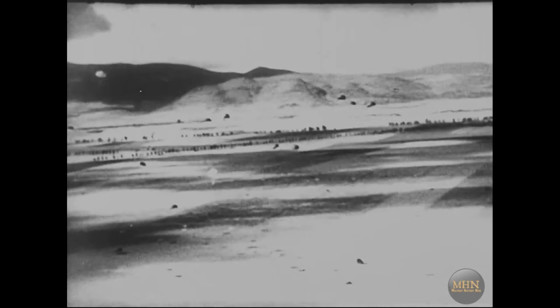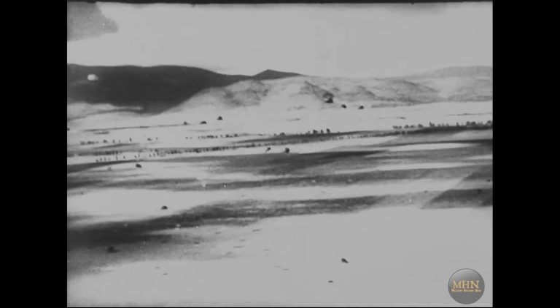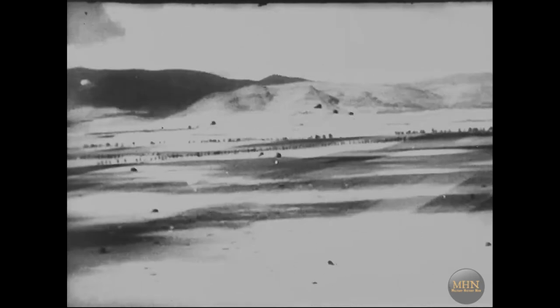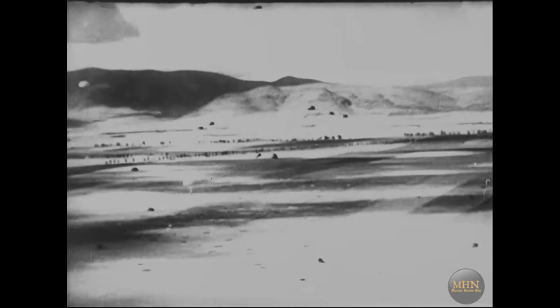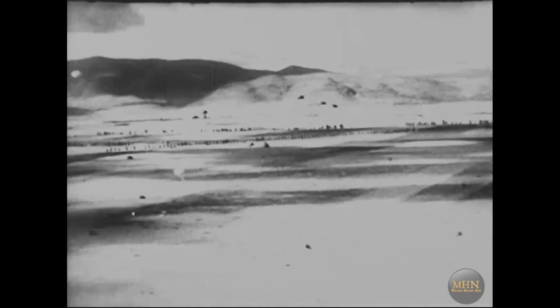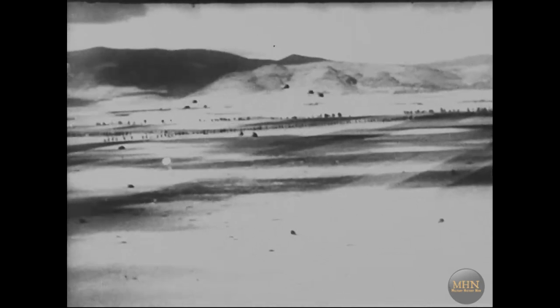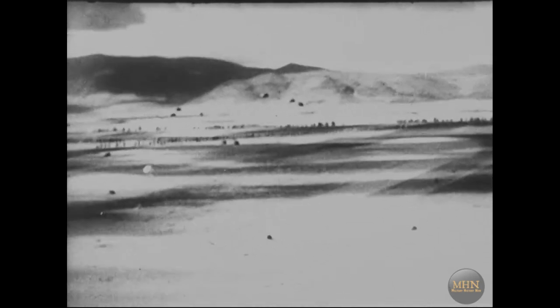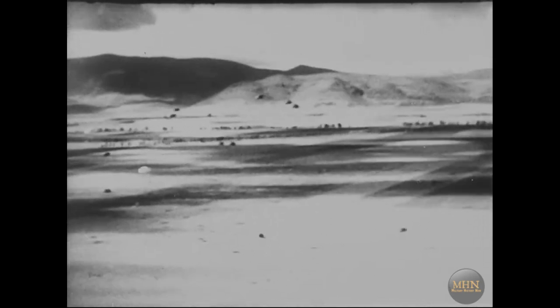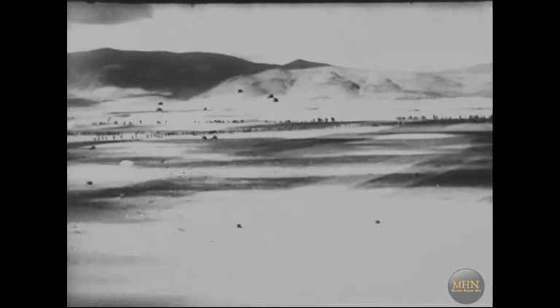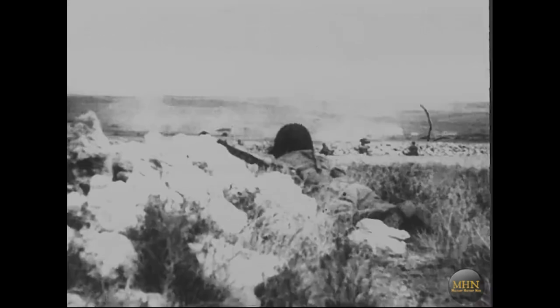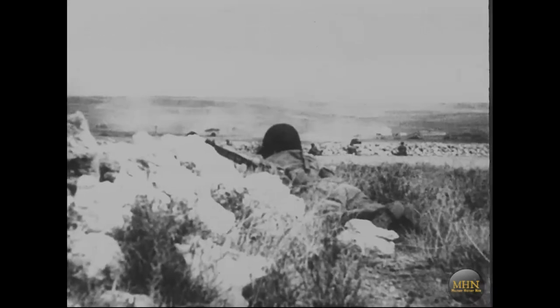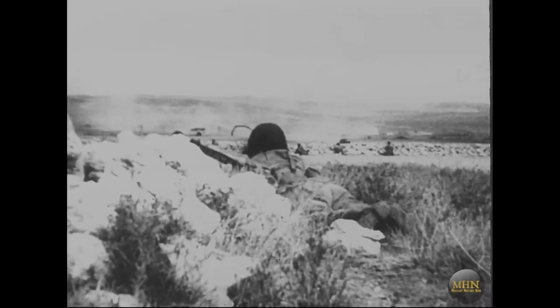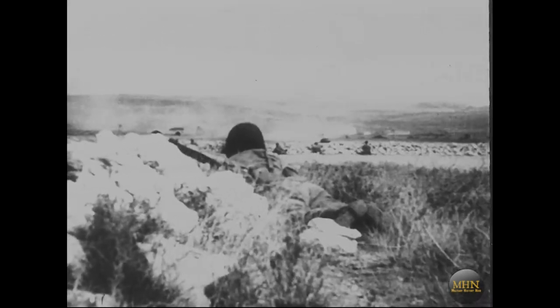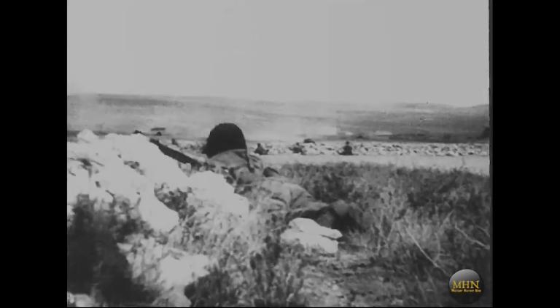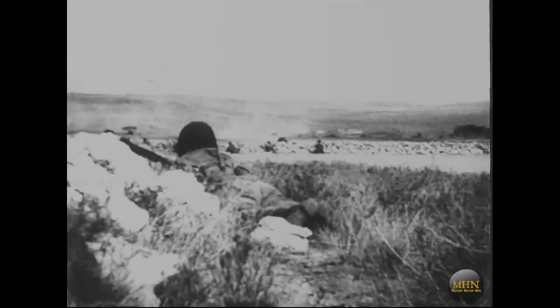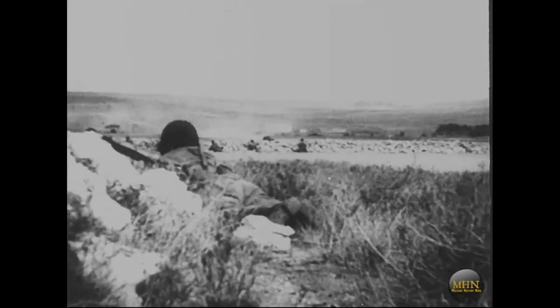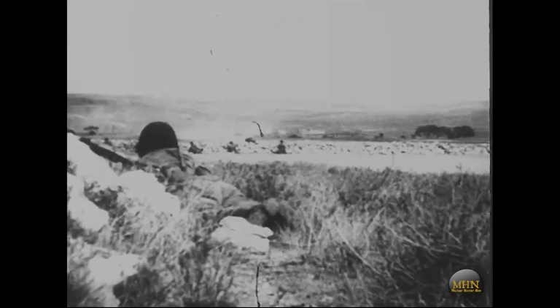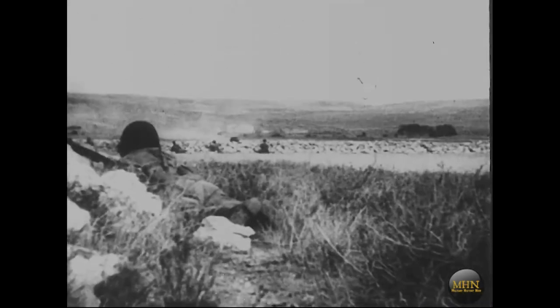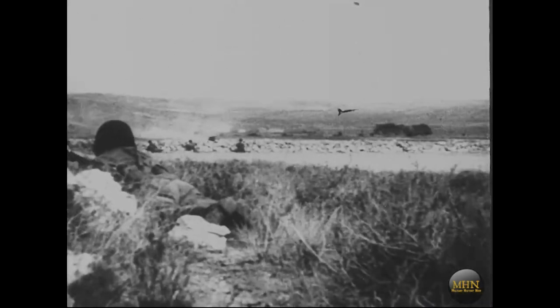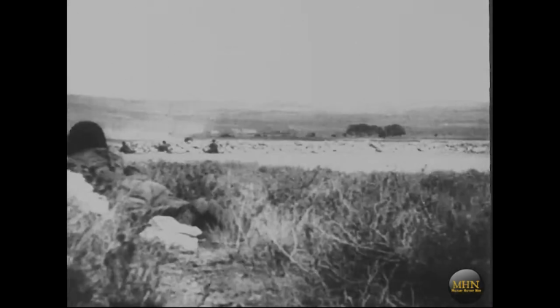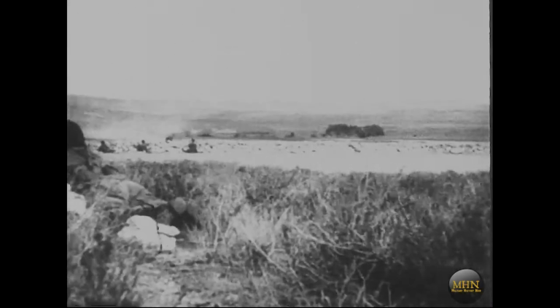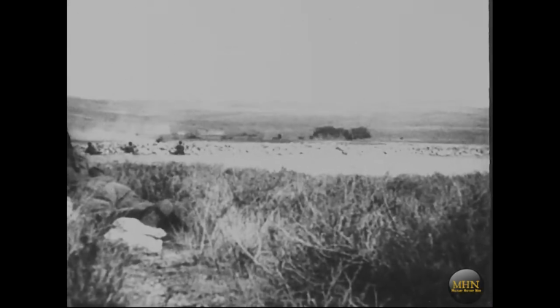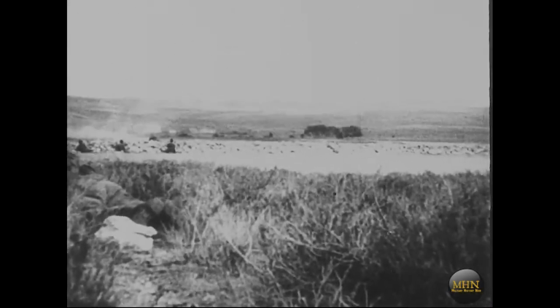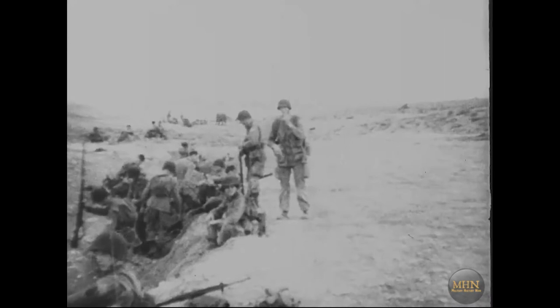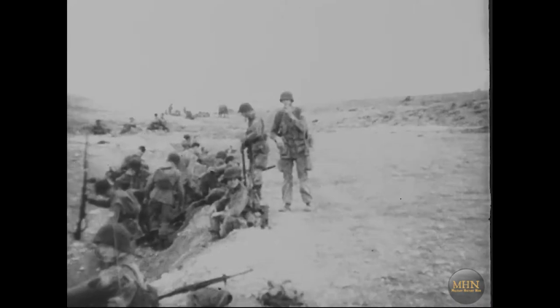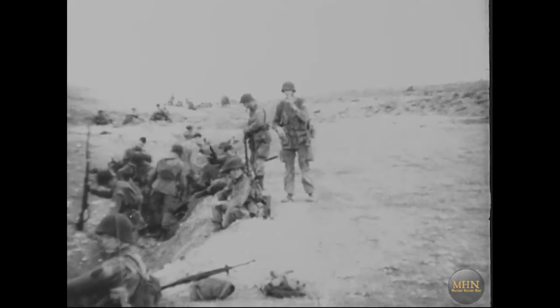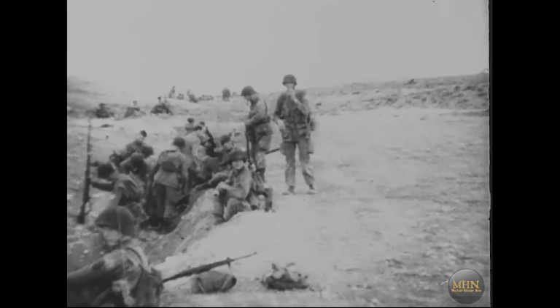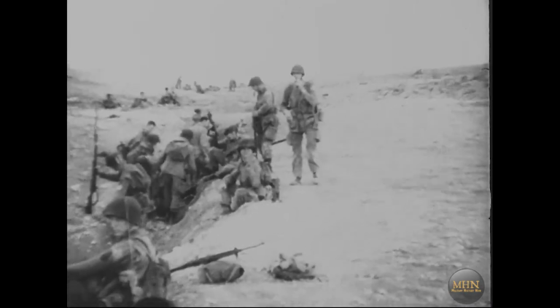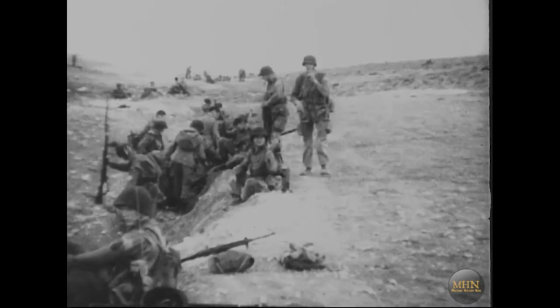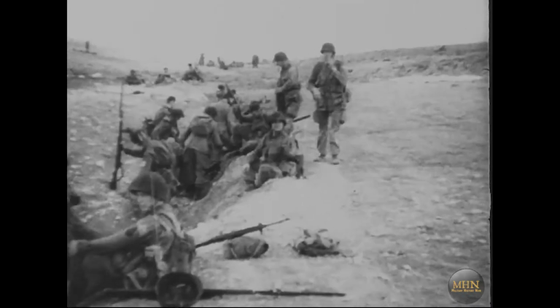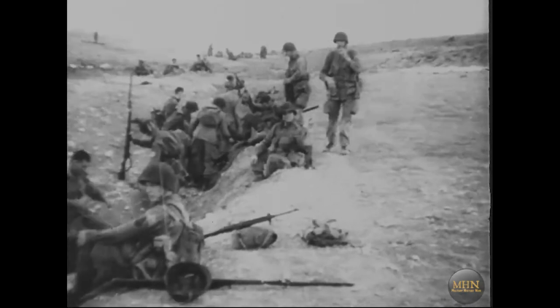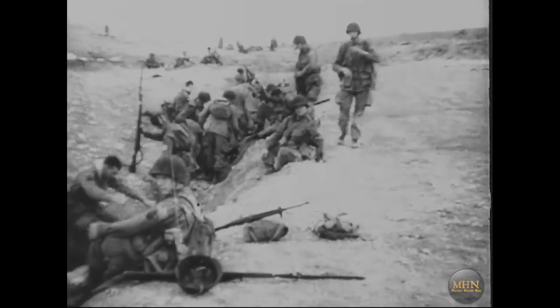Another field from which United Nations air forces are conducting their combined offensive to drive the Axis from the shores of Africa.